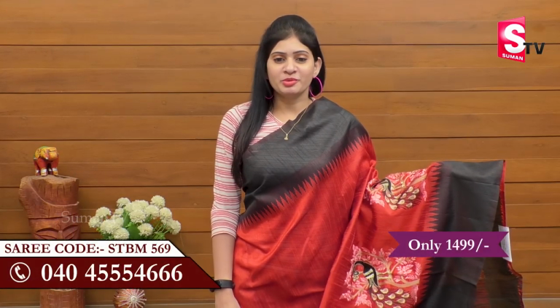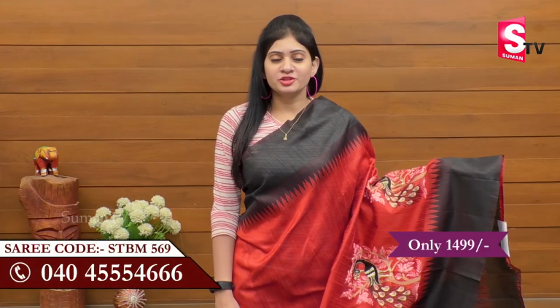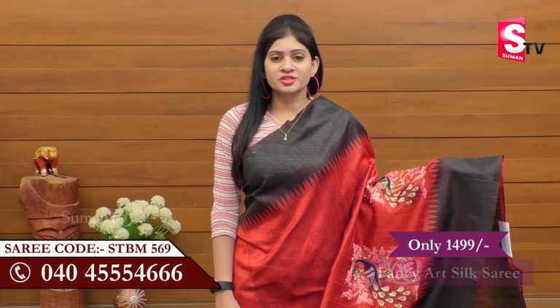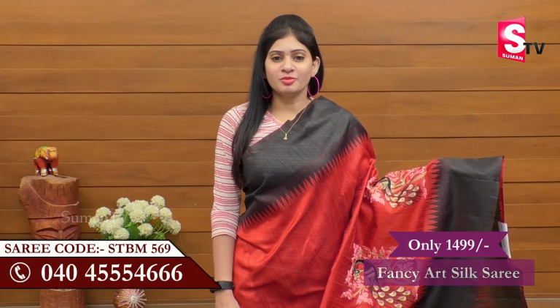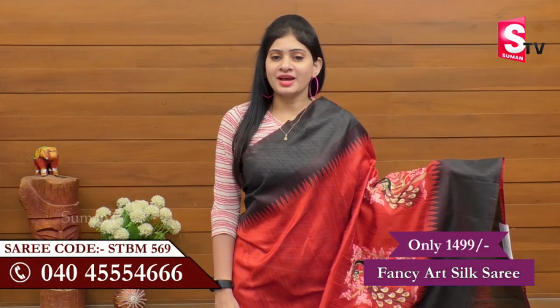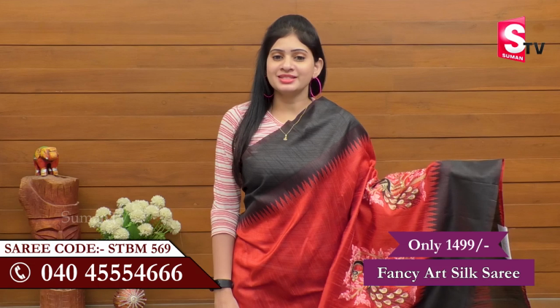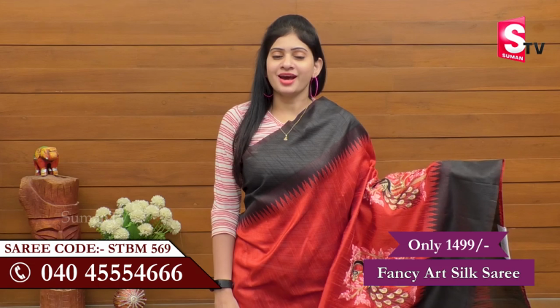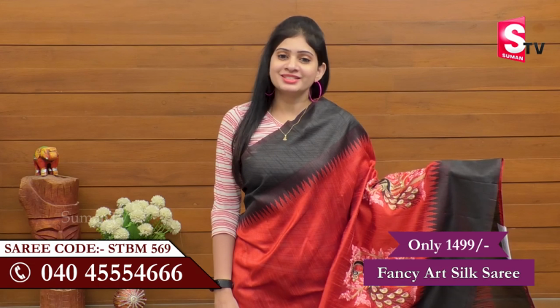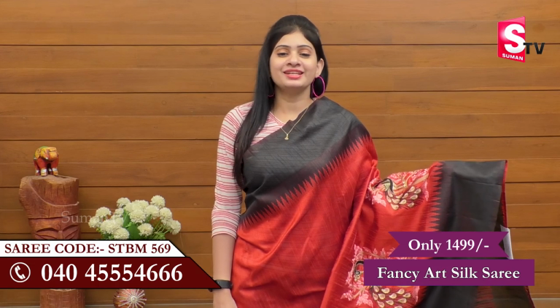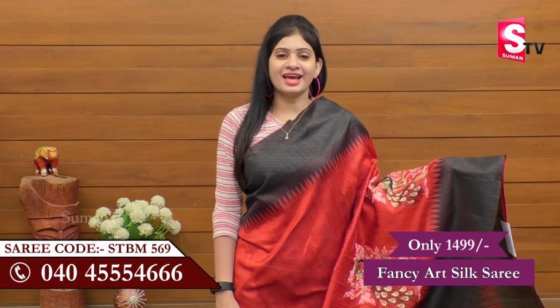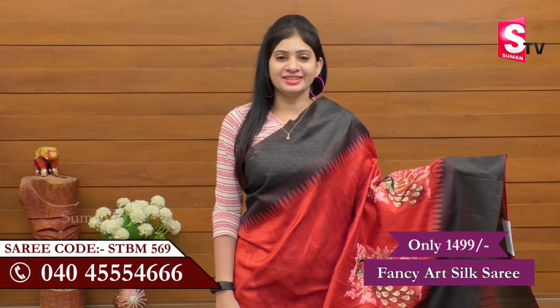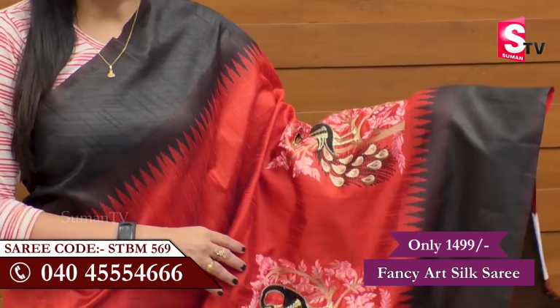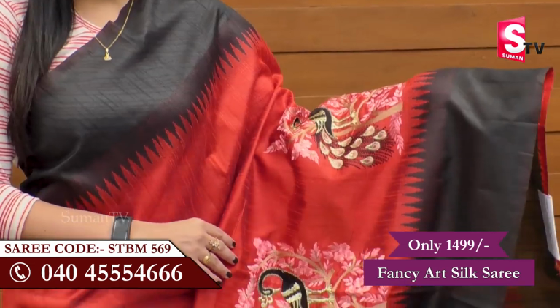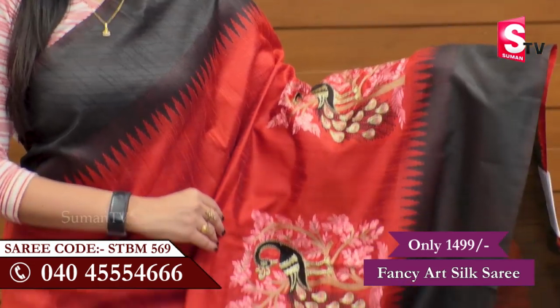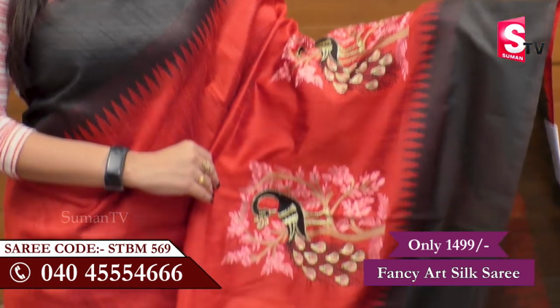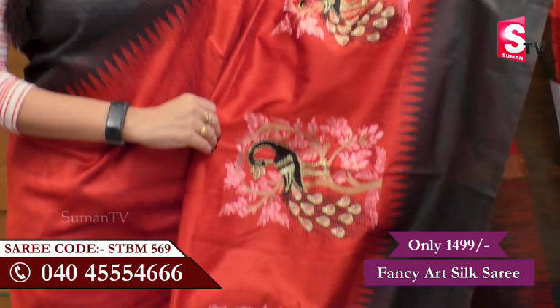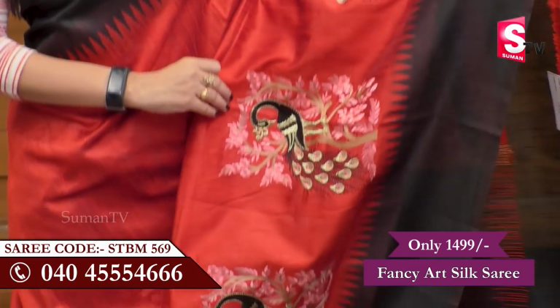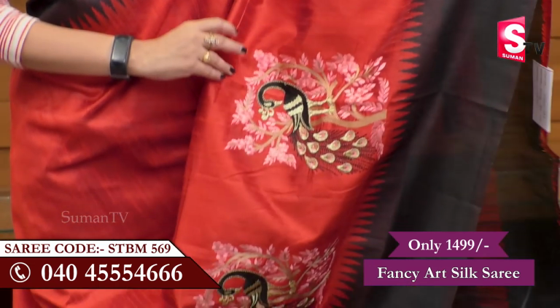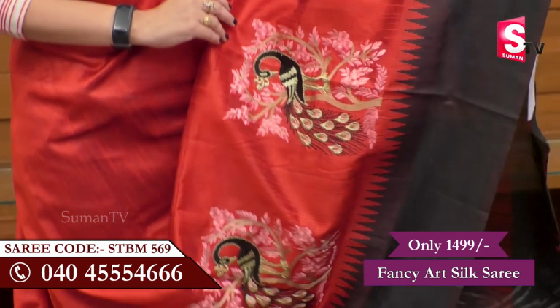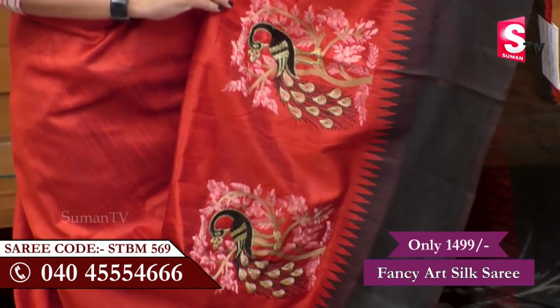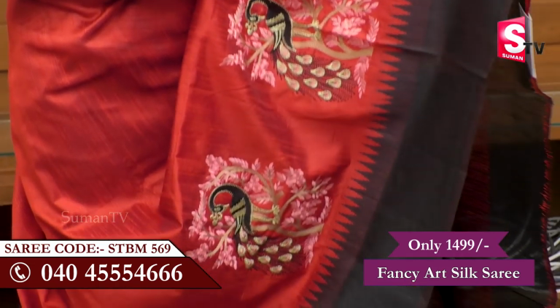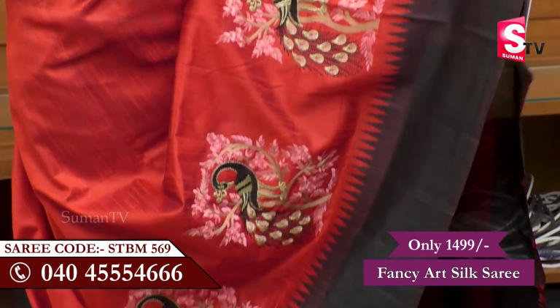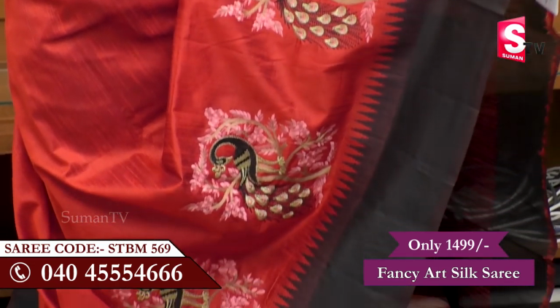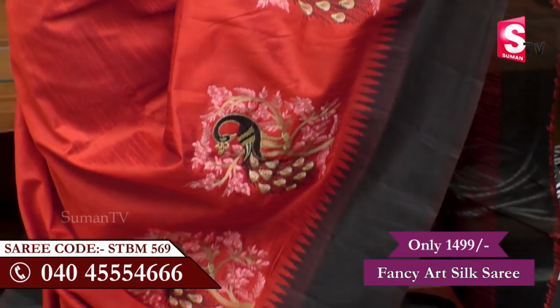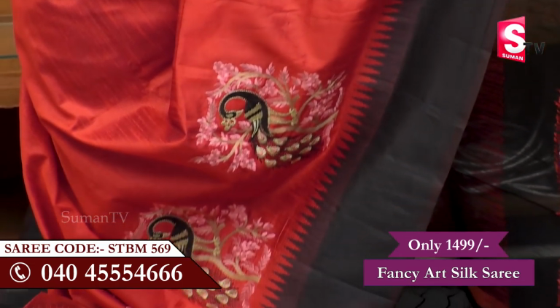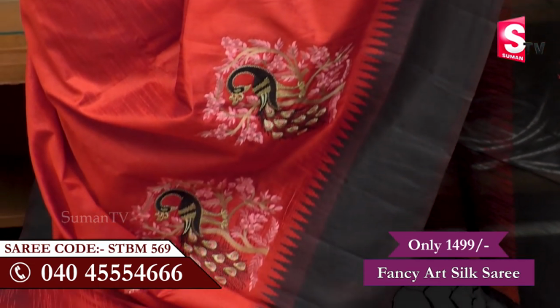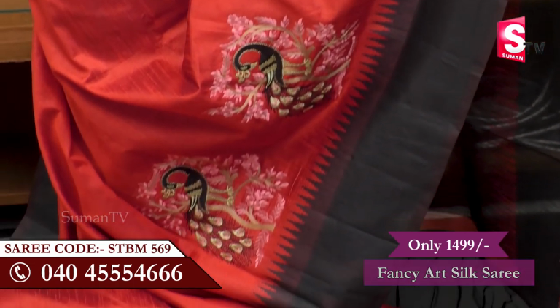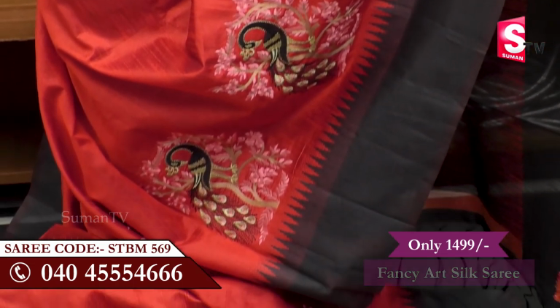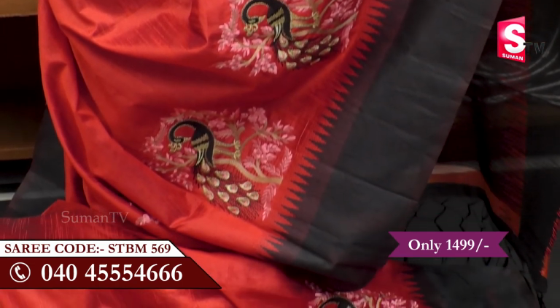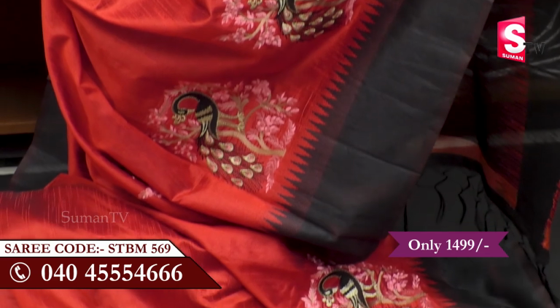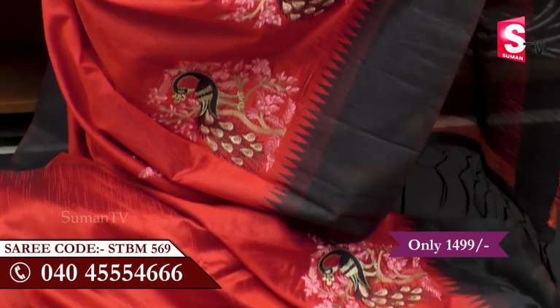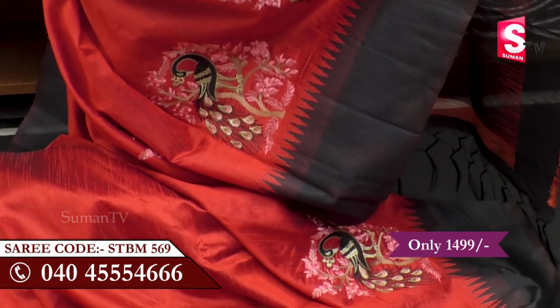I'll show you some fancy art silk sari. In this fancy art silk sari, I've made a great color combination with black and maroon combination.